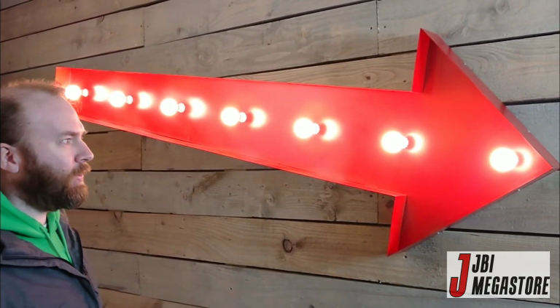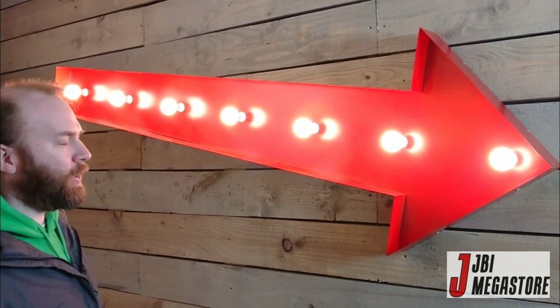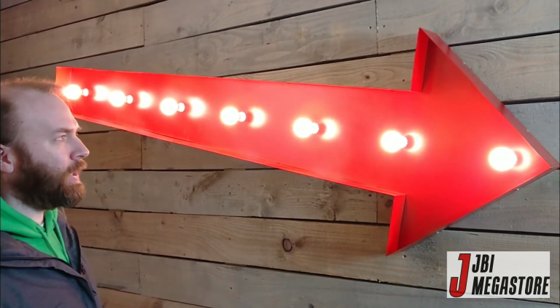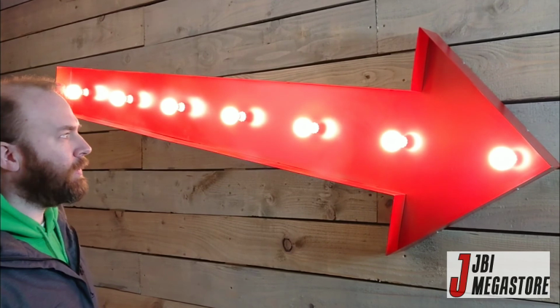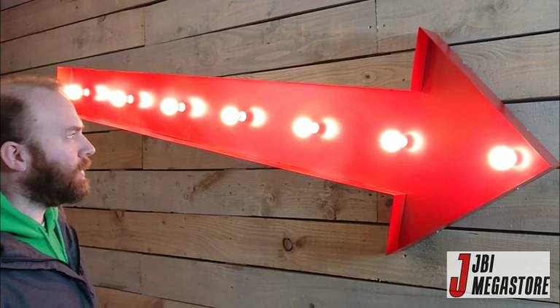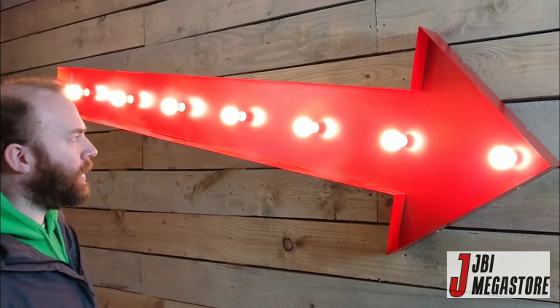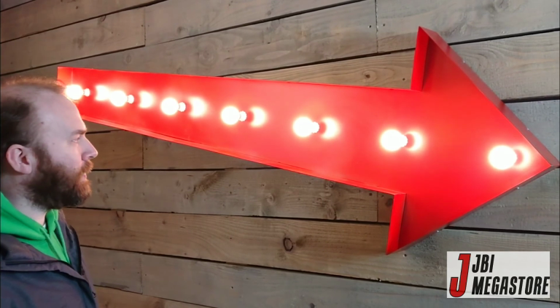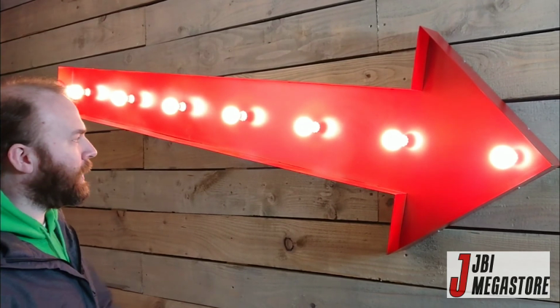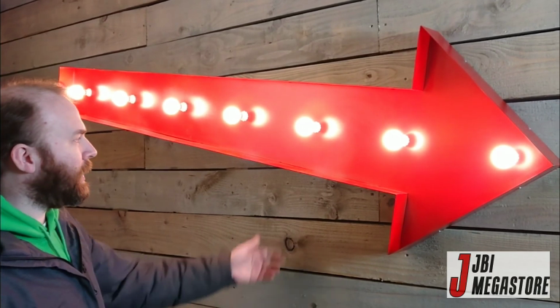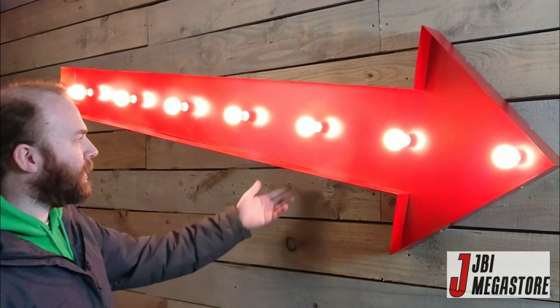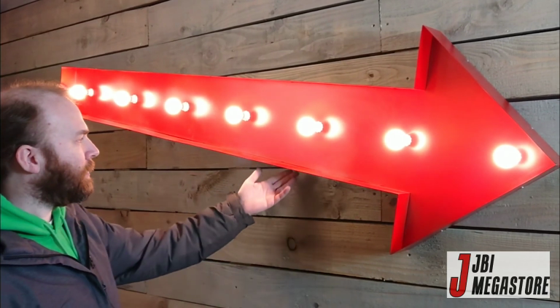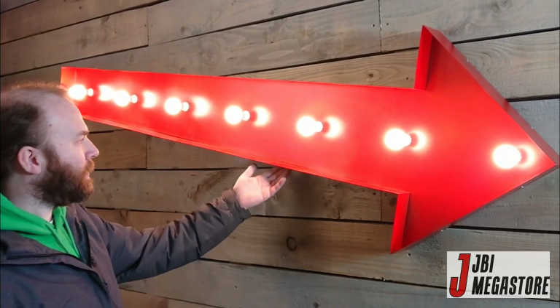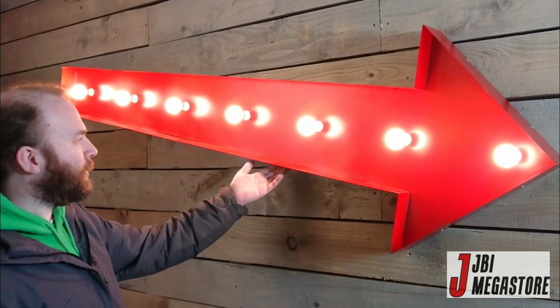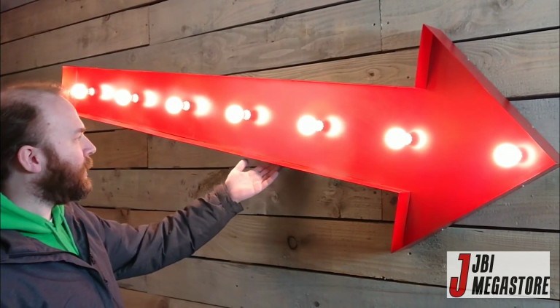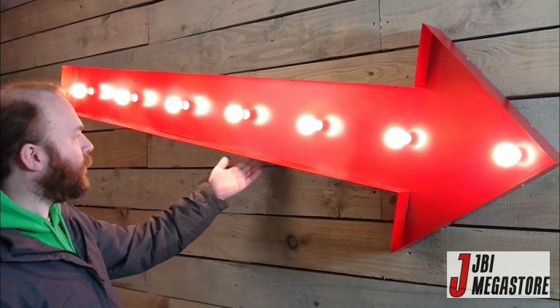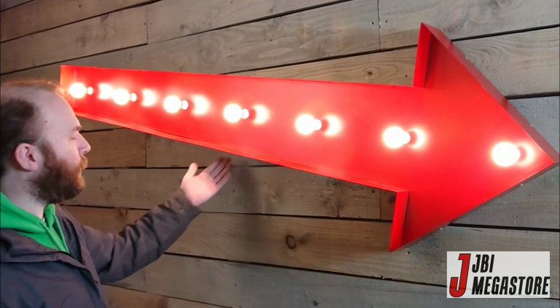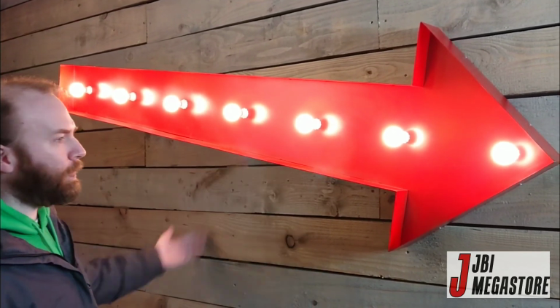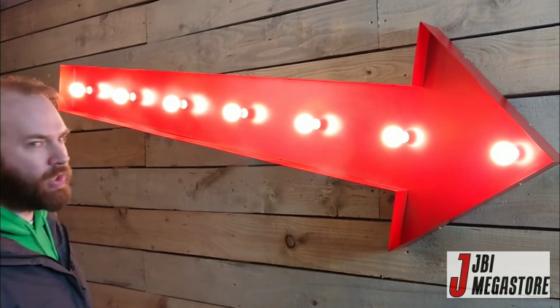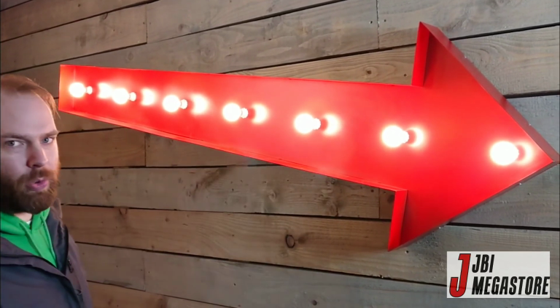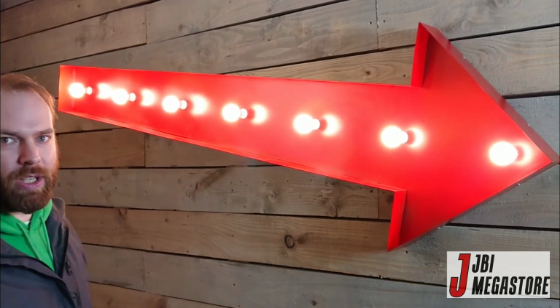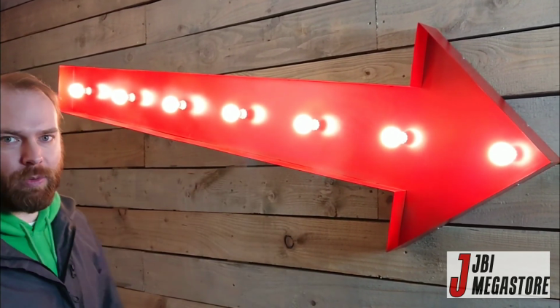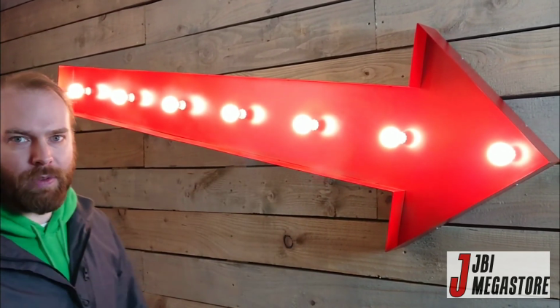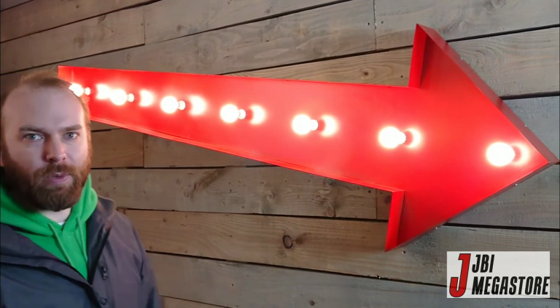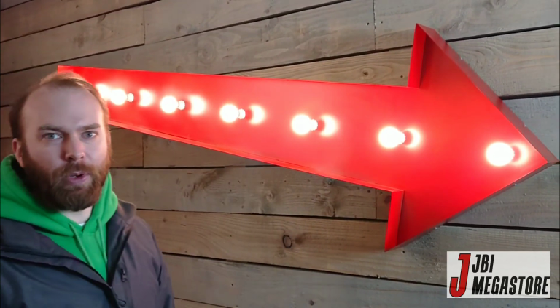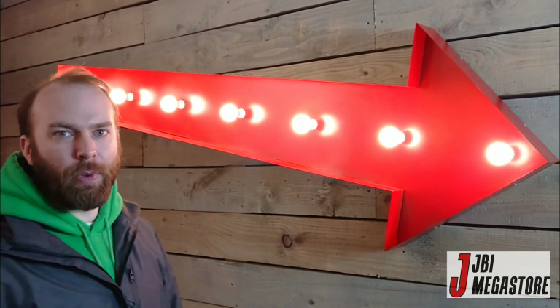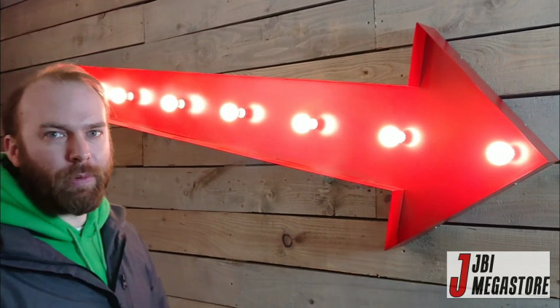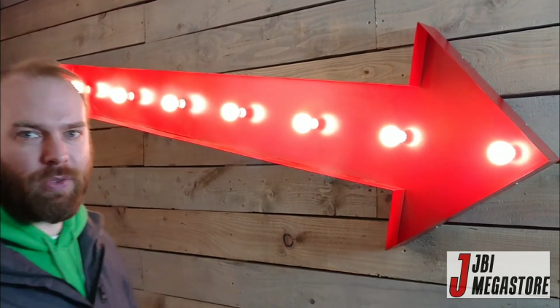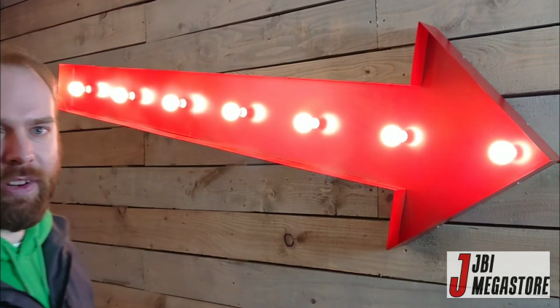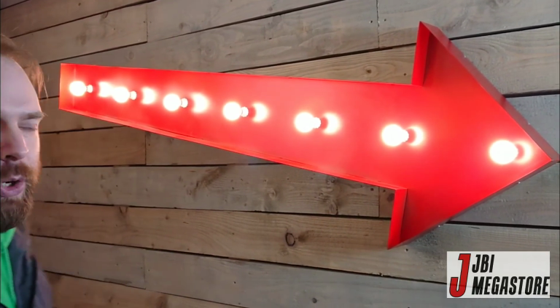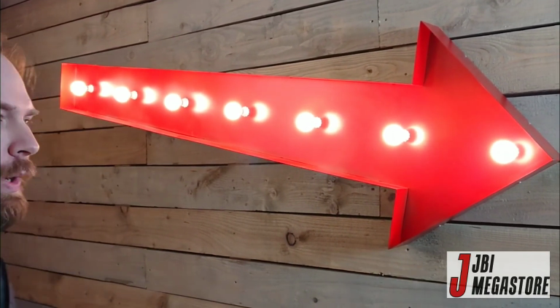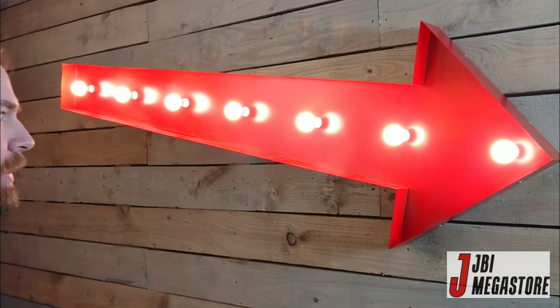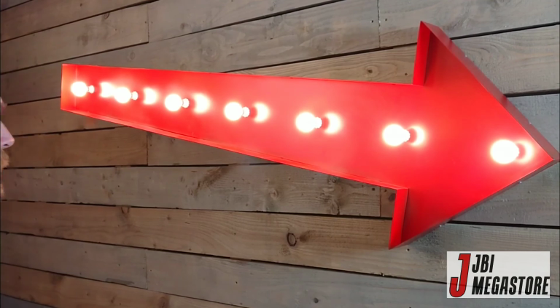Thanks for viewing. Hopefully you'll enjoy installing it wherever you want to put it. It's a very cool arrow.